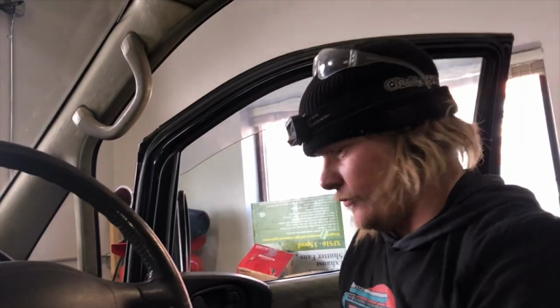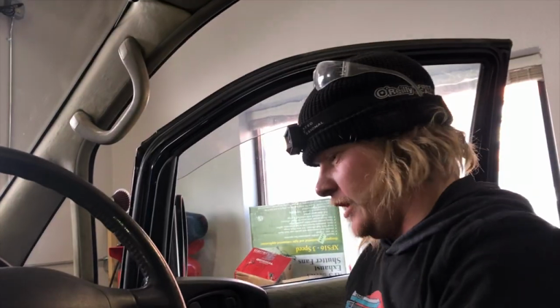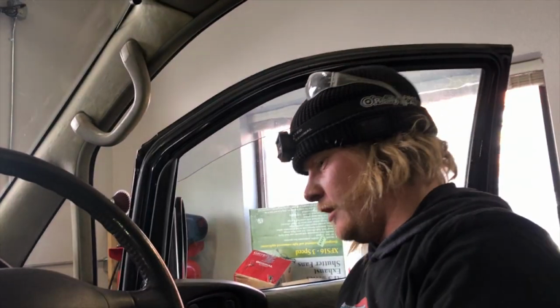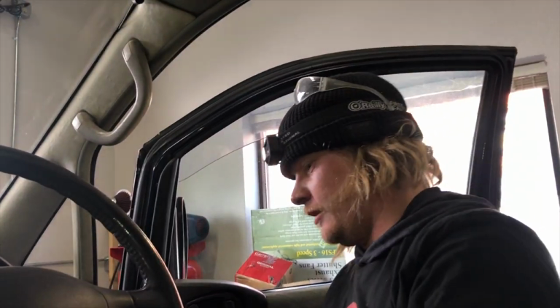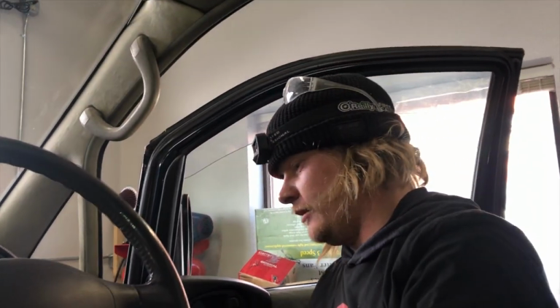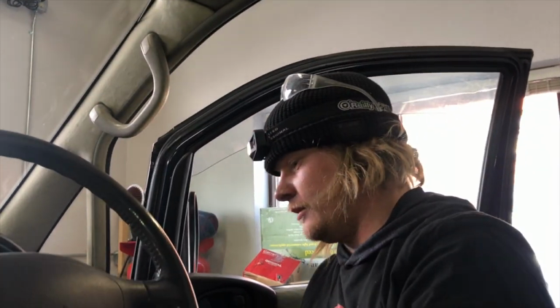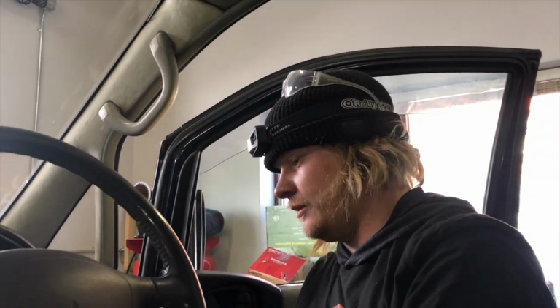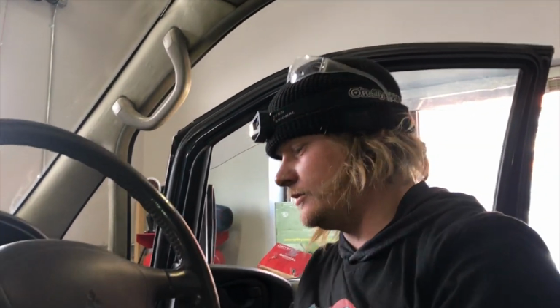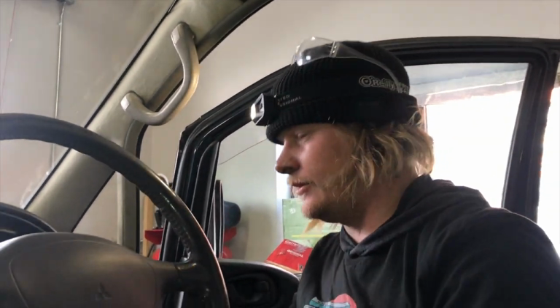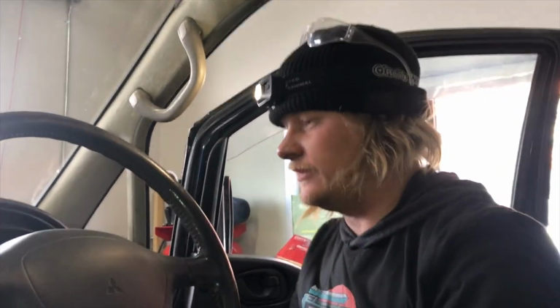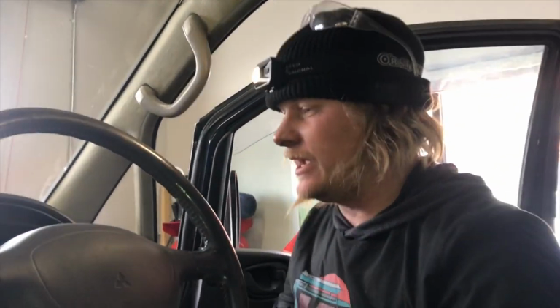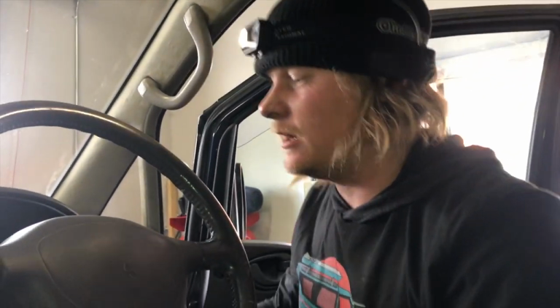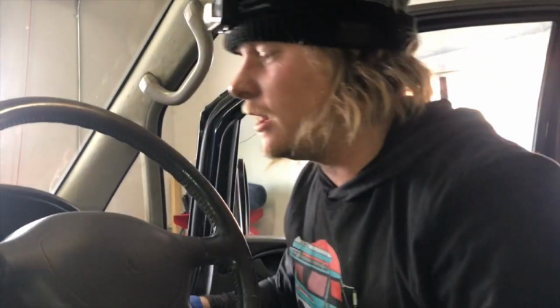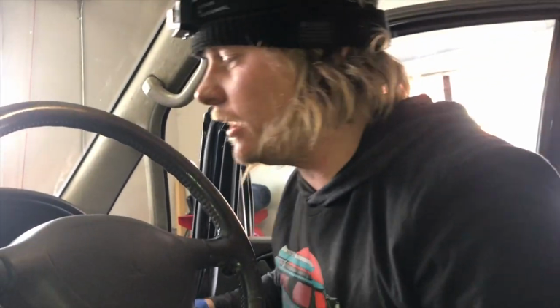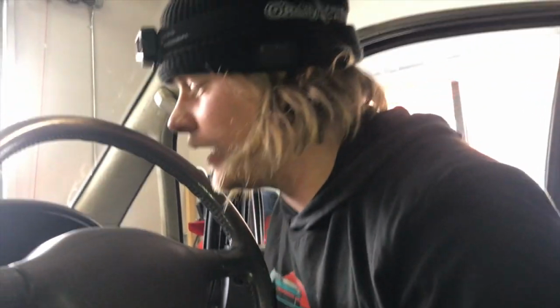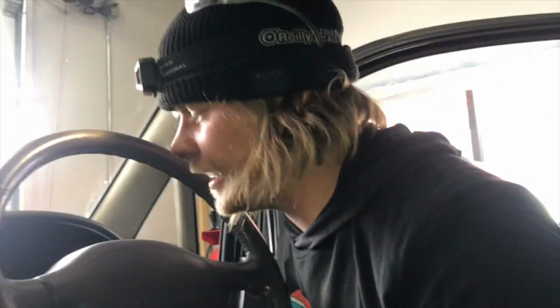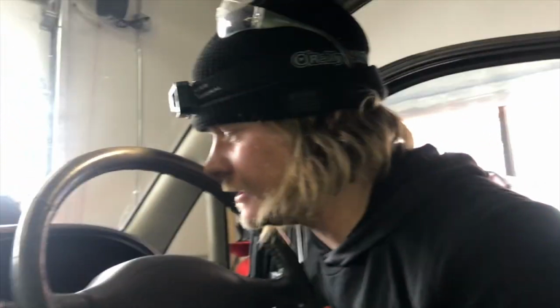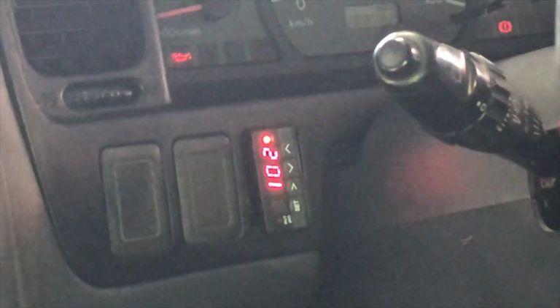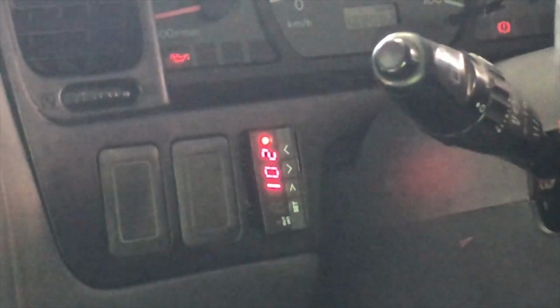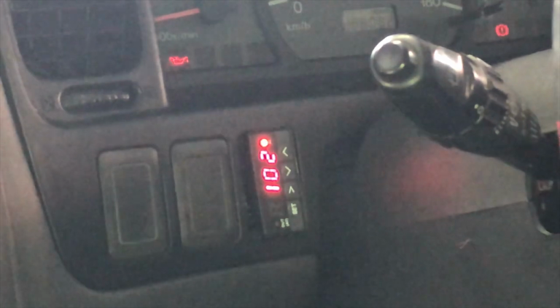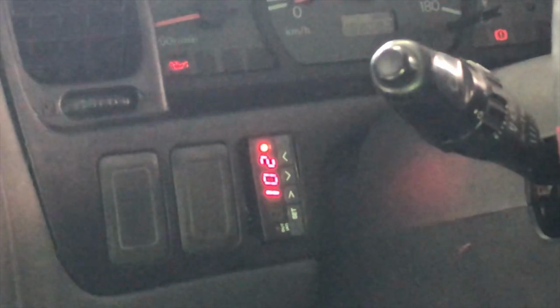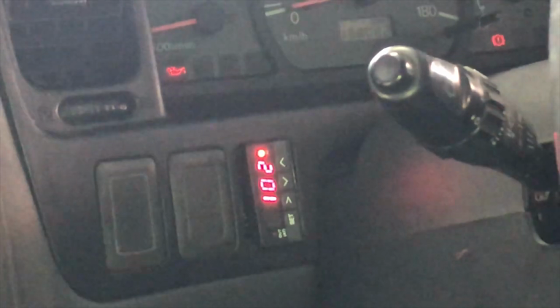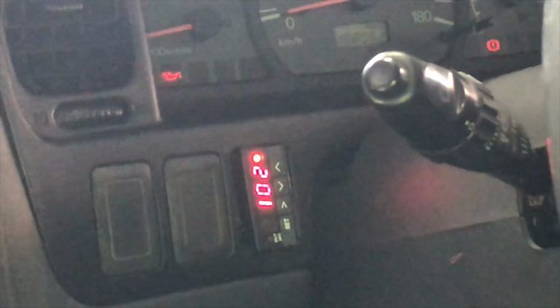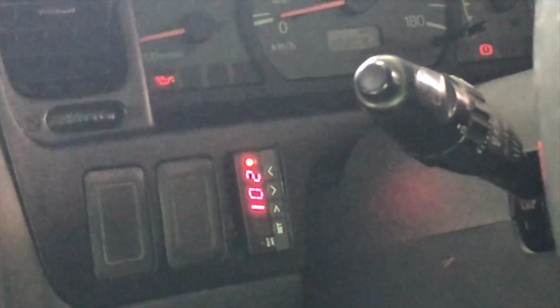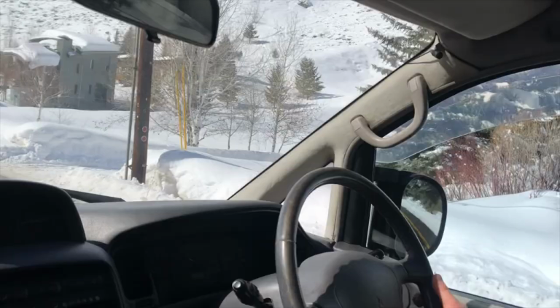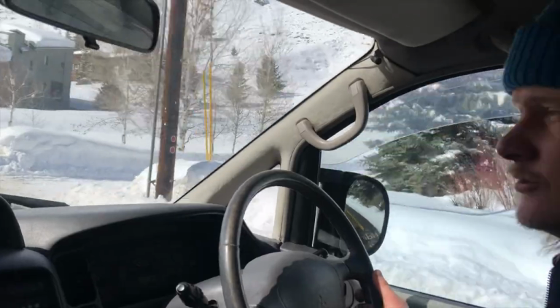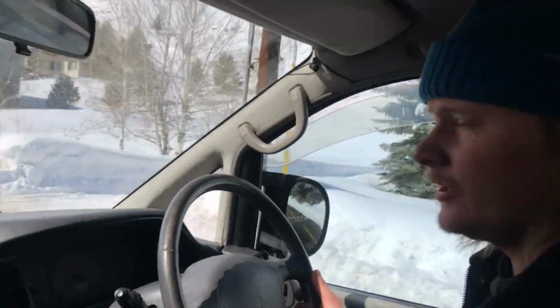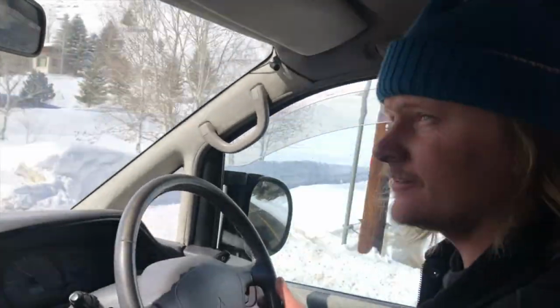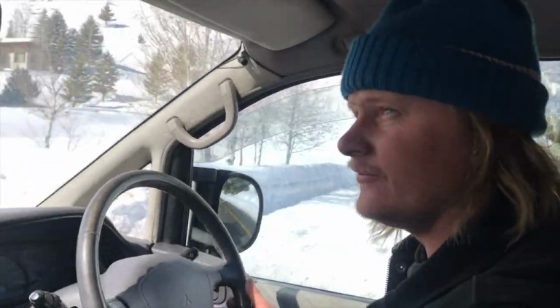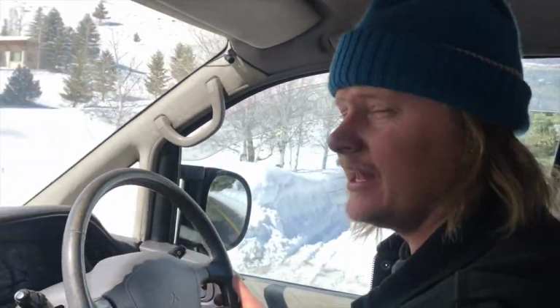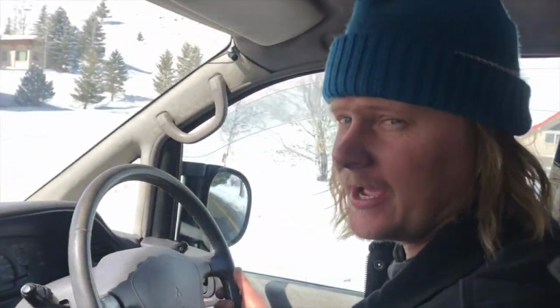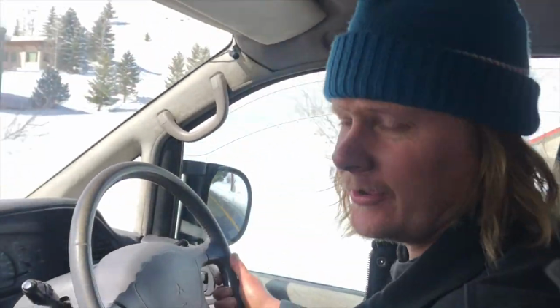We are turning the van on and we're going up in temp! Tuning in Sun Valley, Idaho.